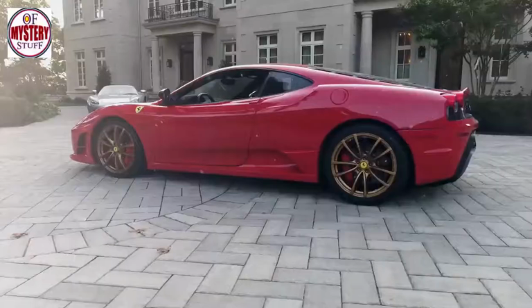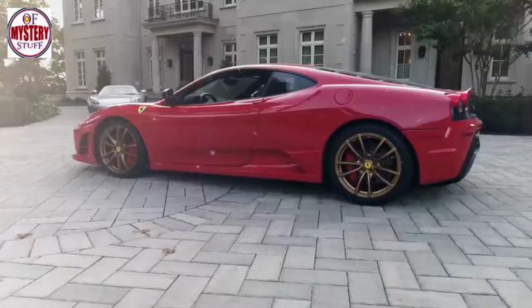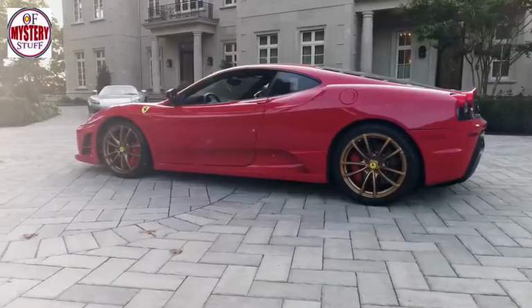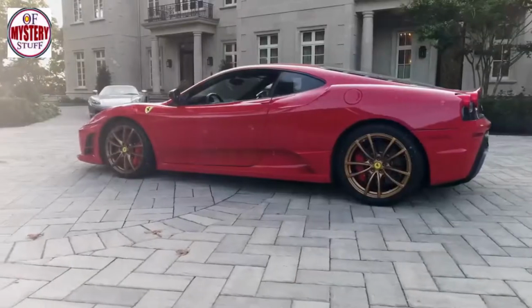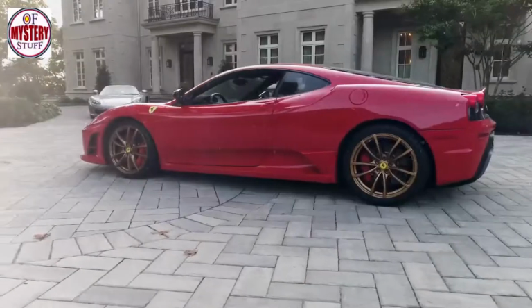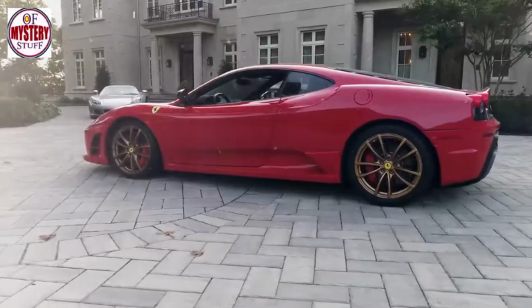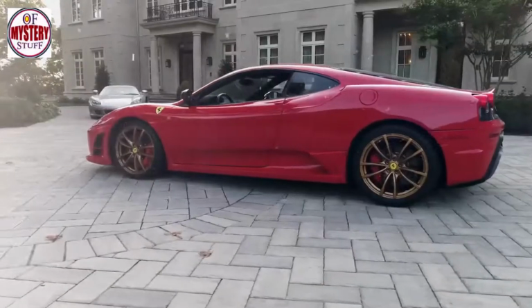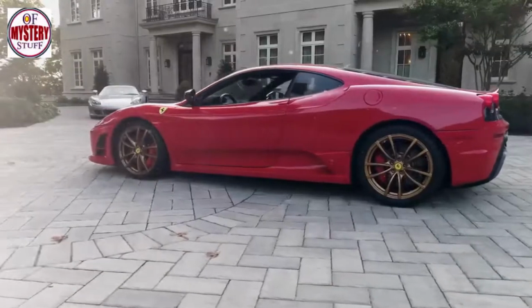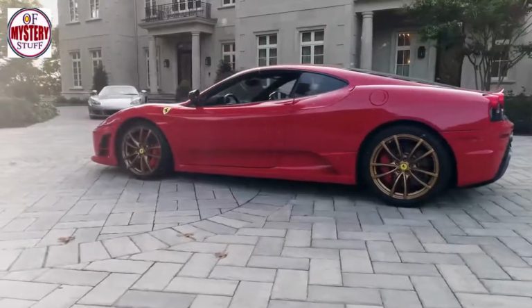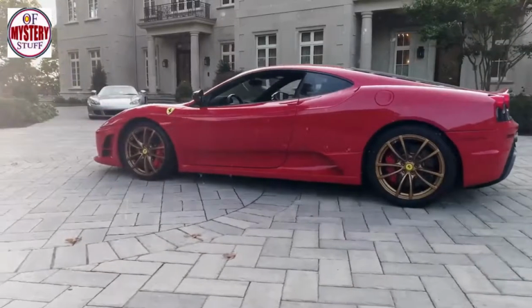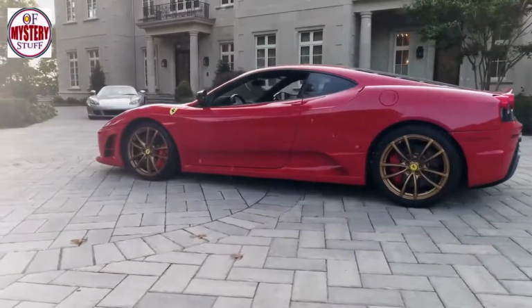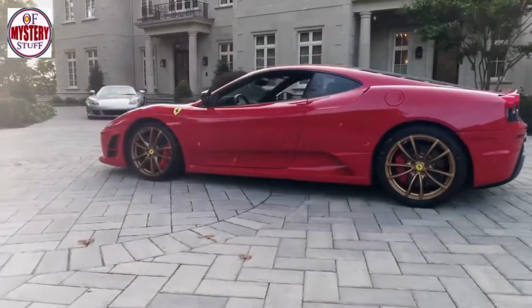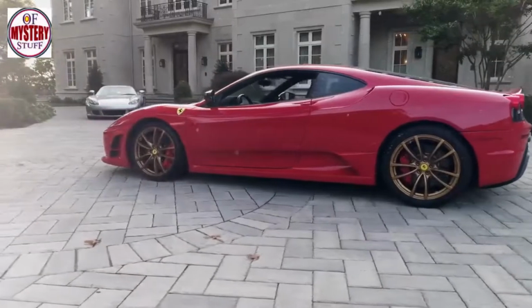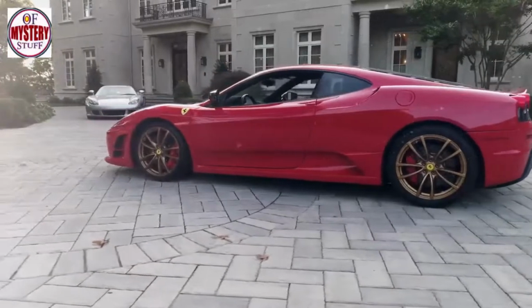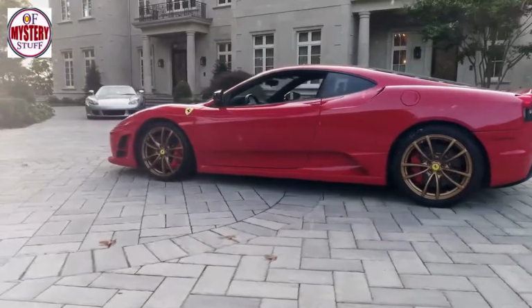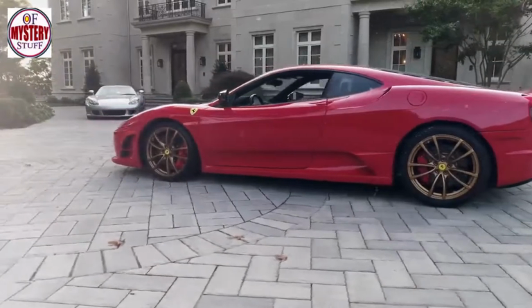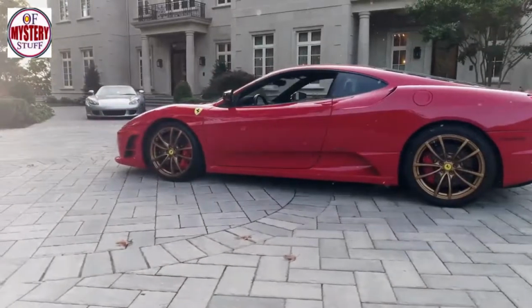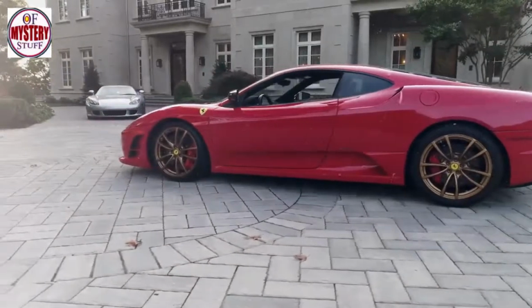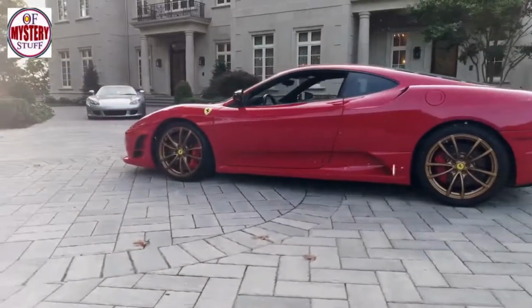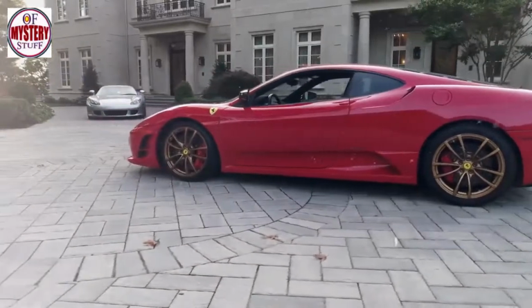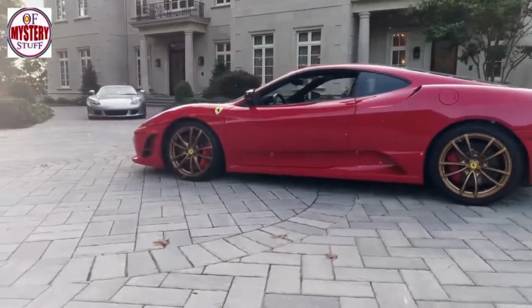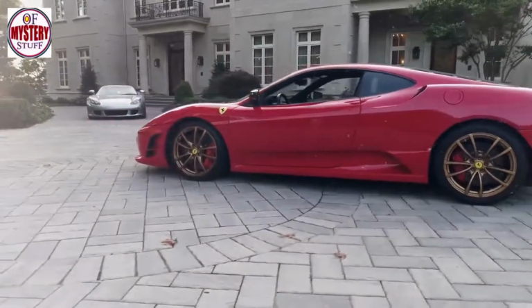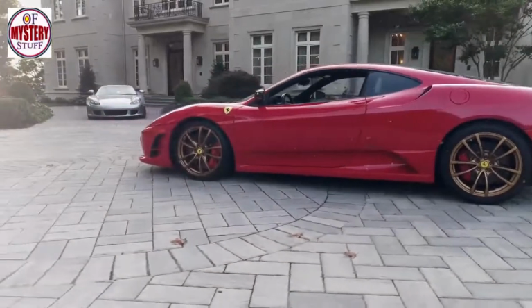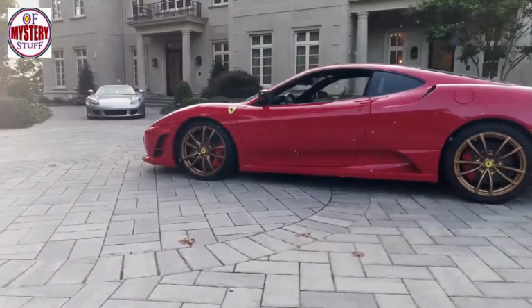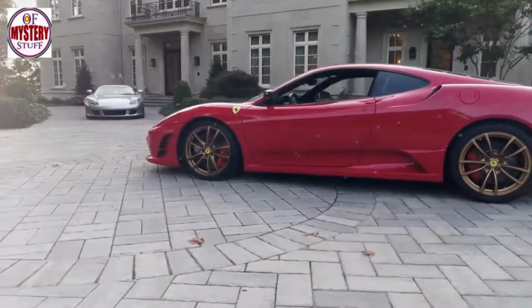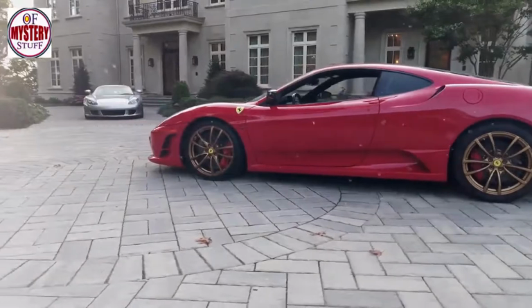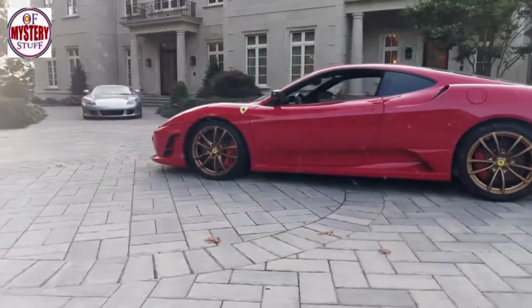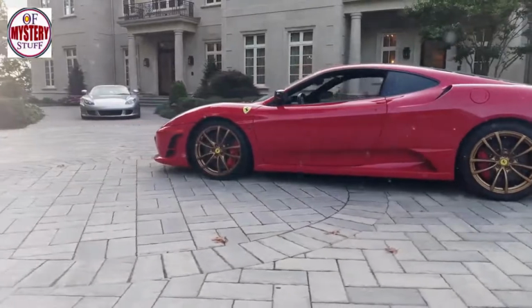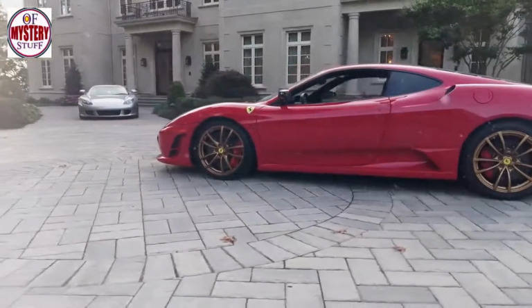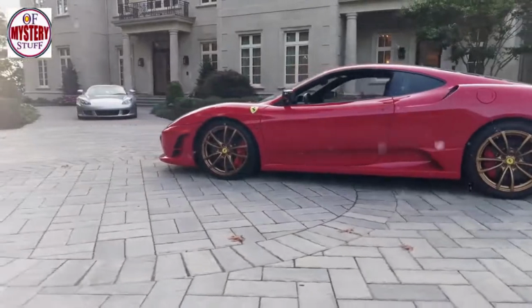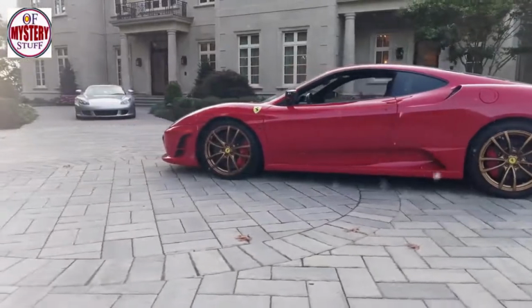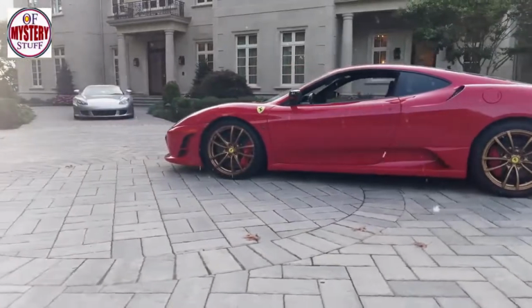For instance, this man bought this Ferrari only for the sake of possession. He even left it unused.